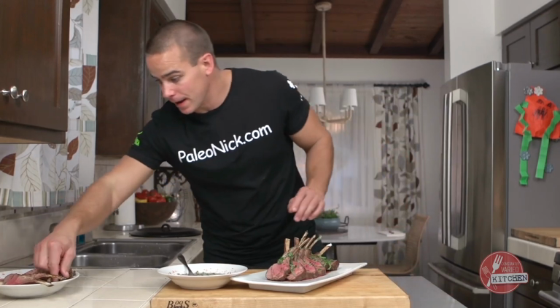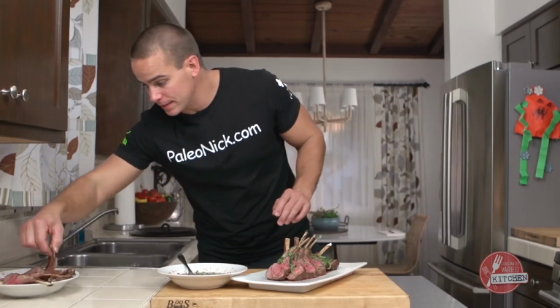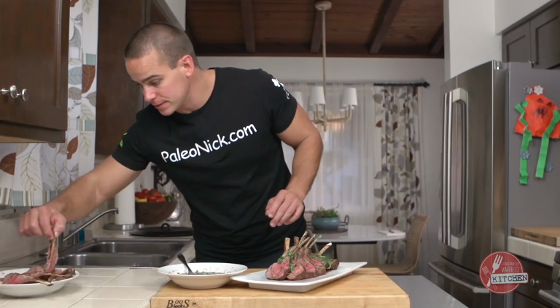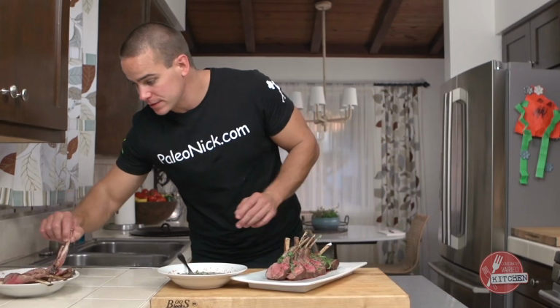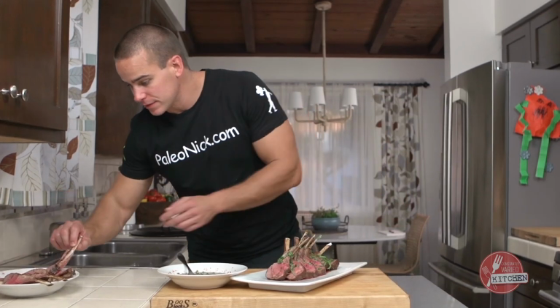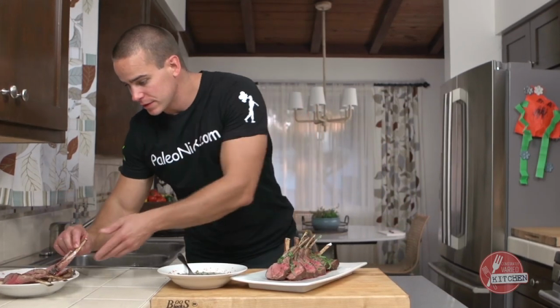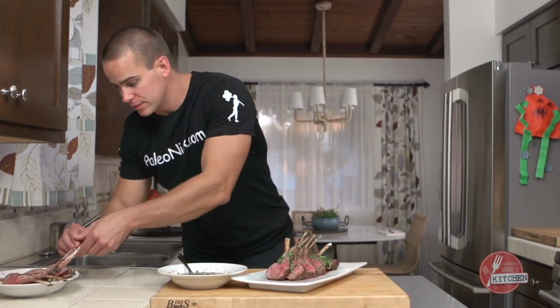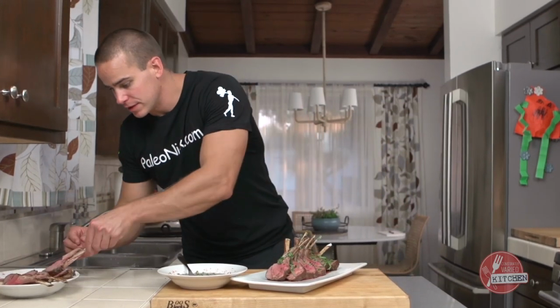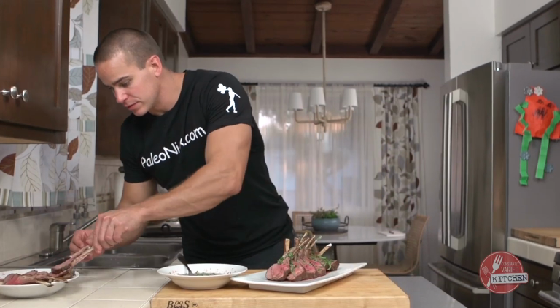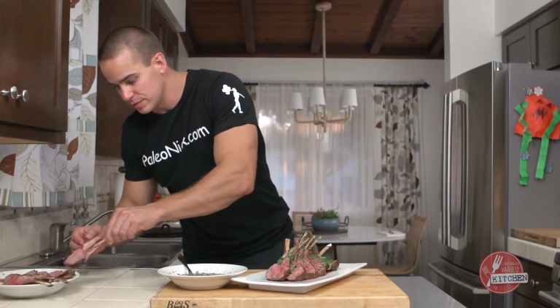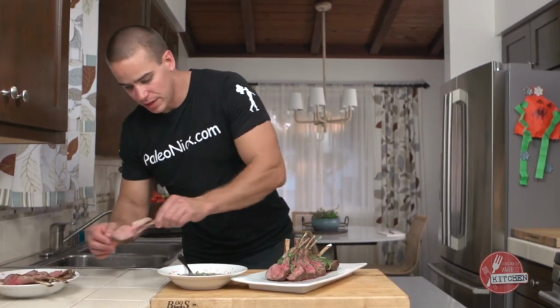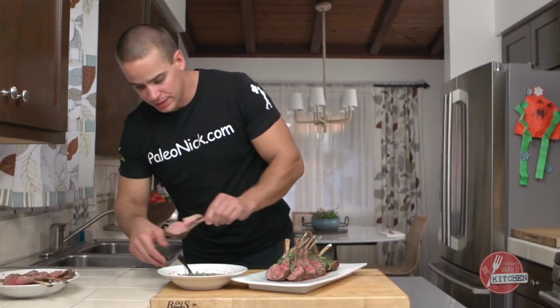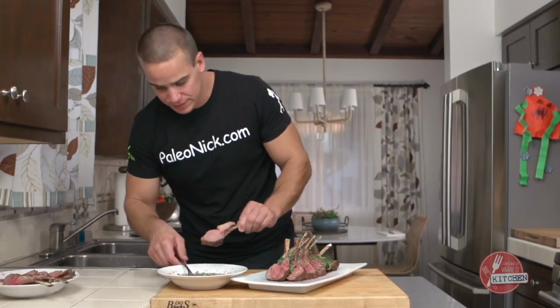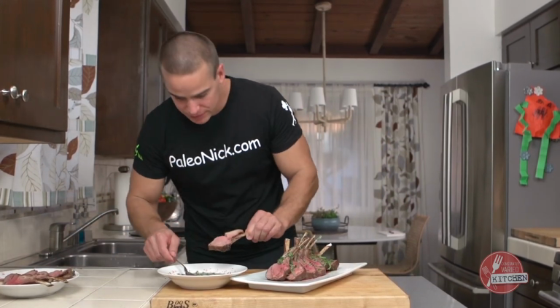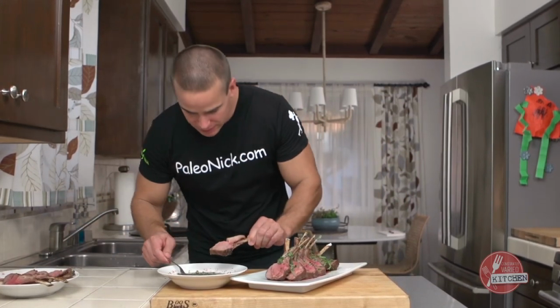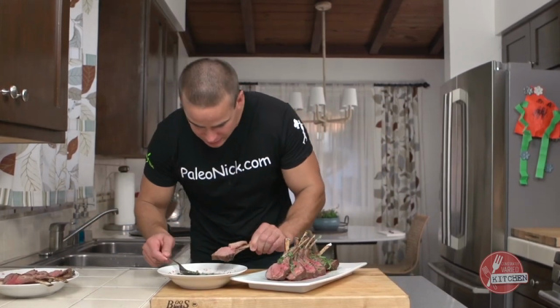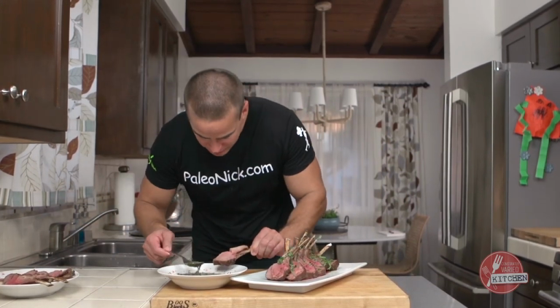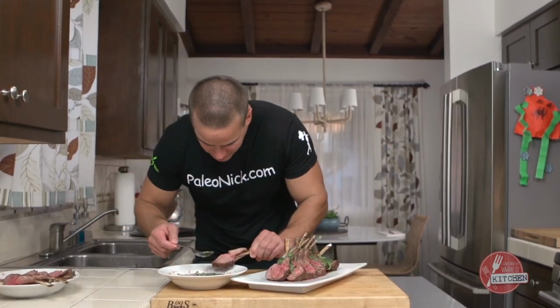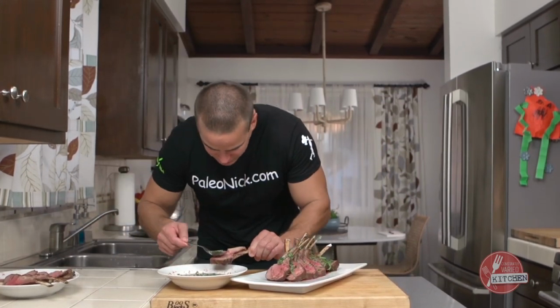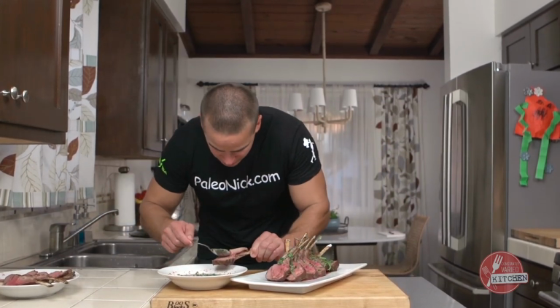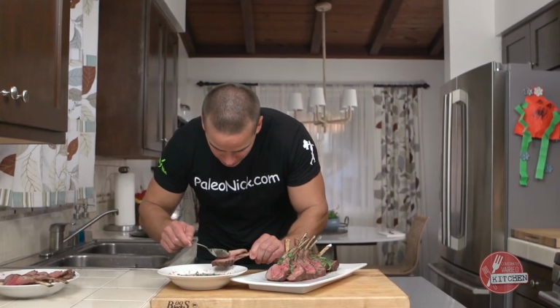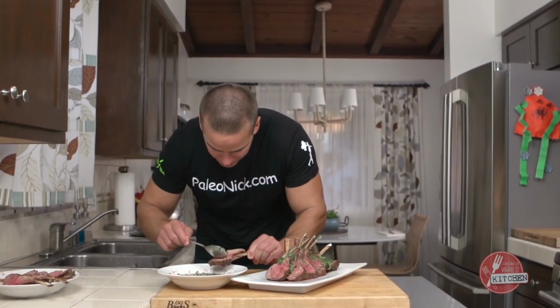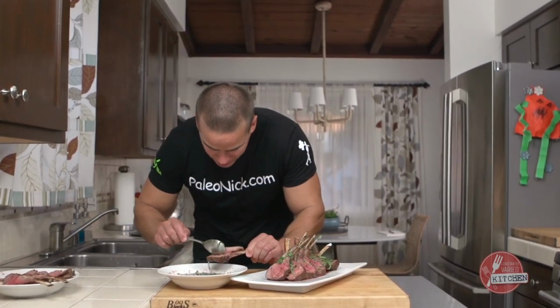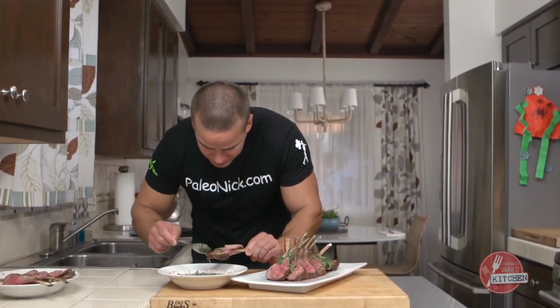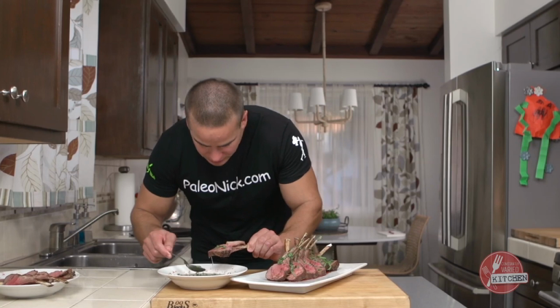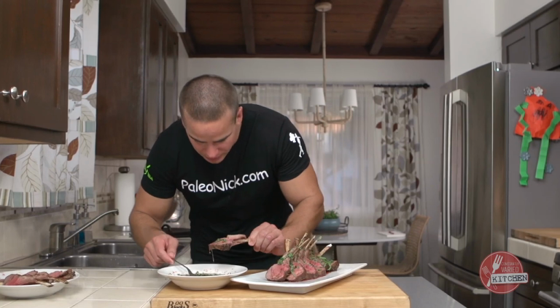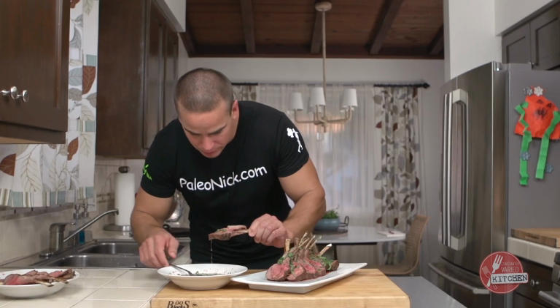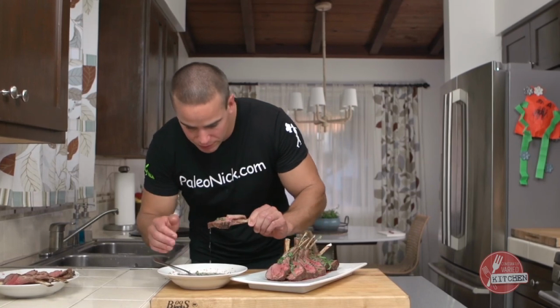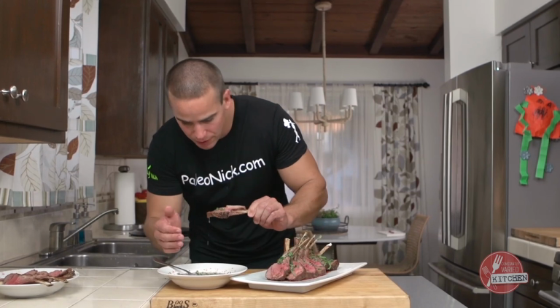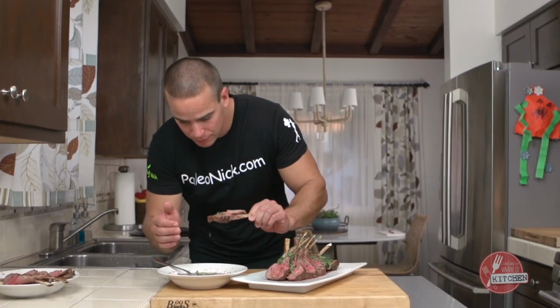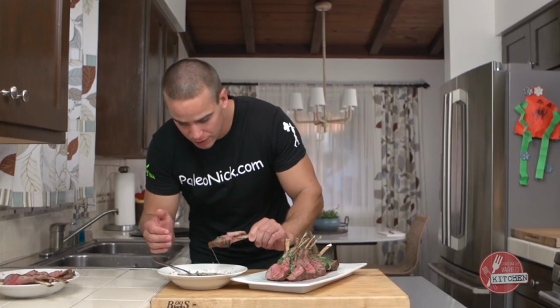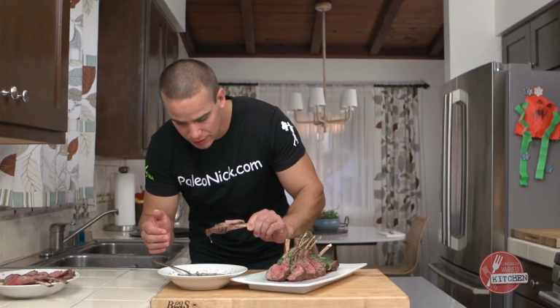And just for good measure, we should probably give this a taste, right? It's like a lamb lollipop going on here.